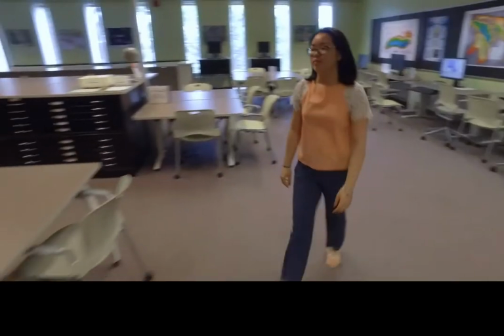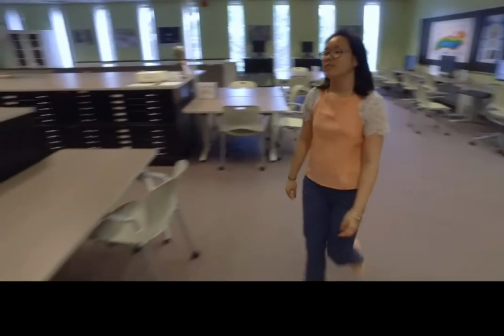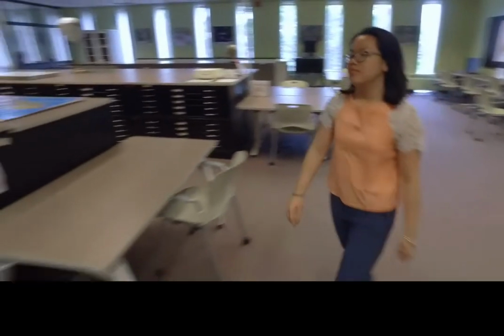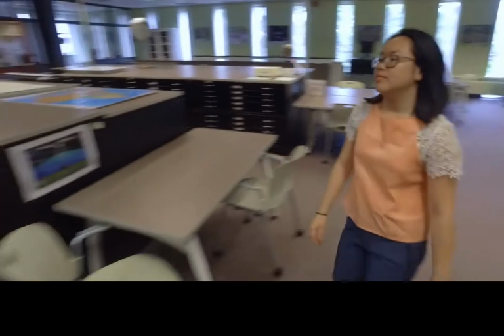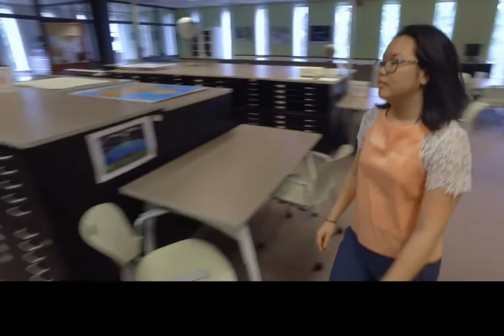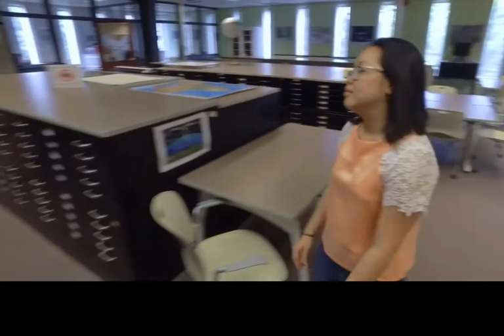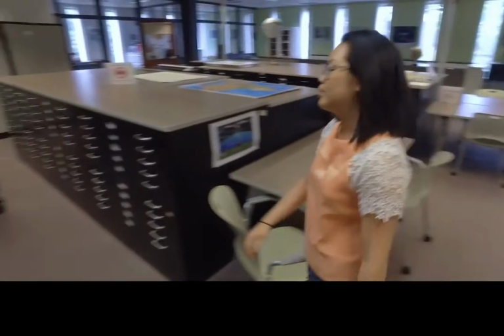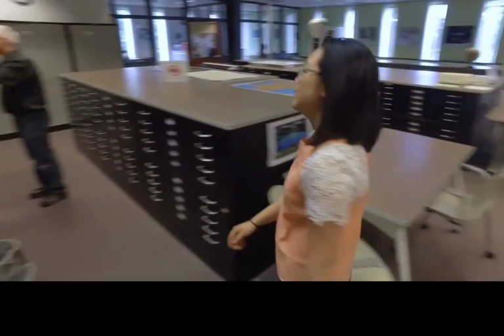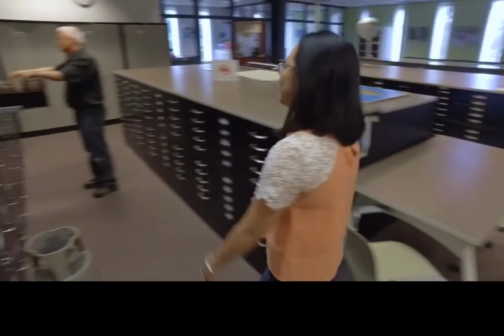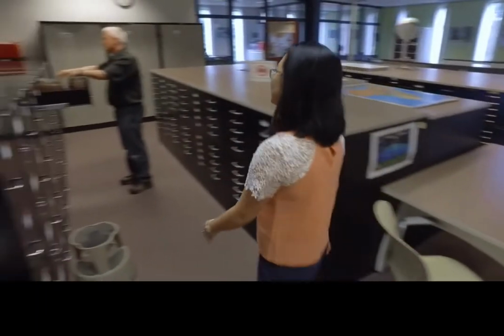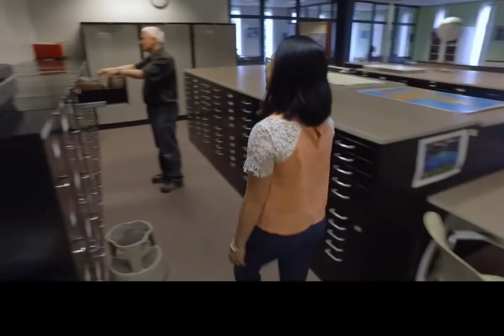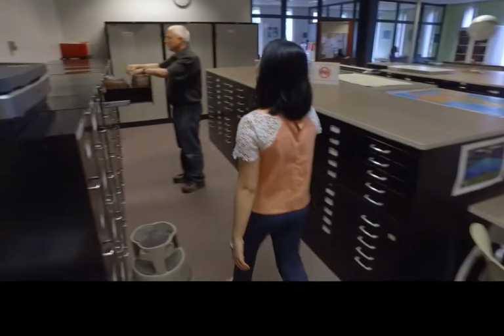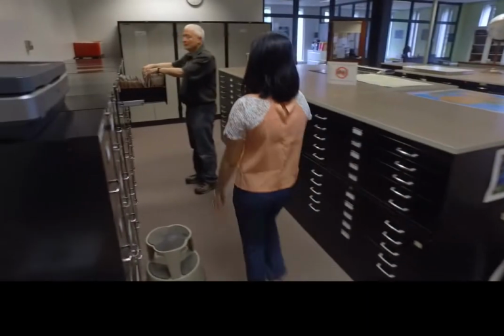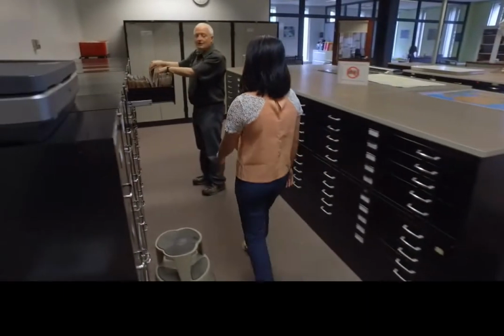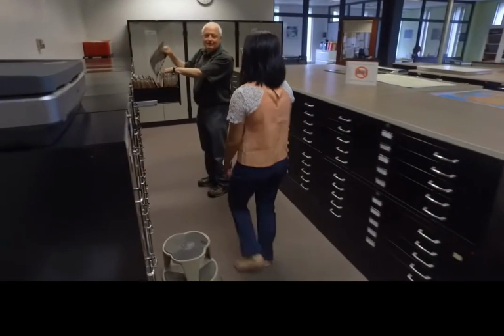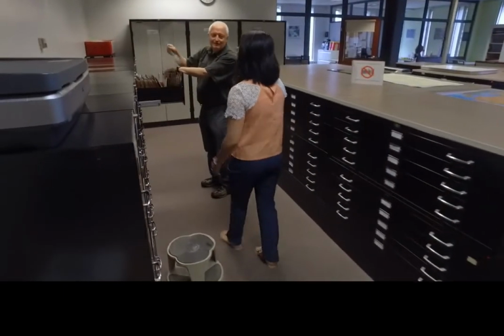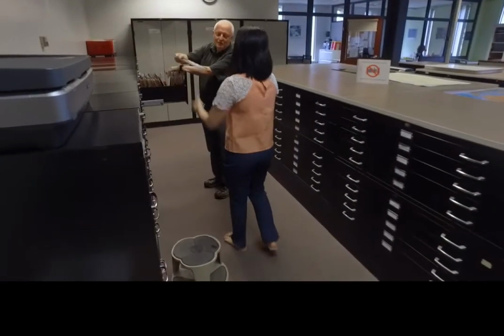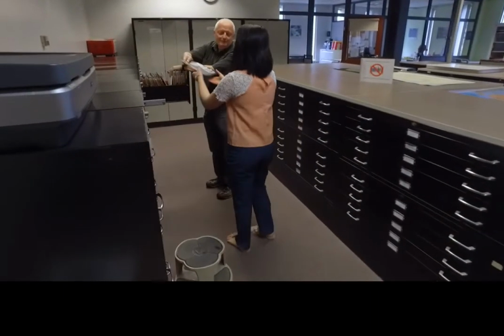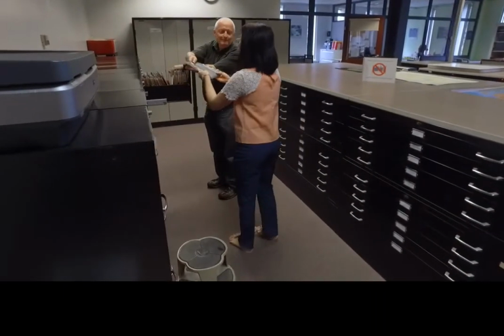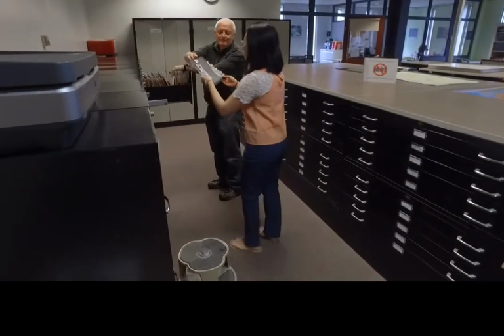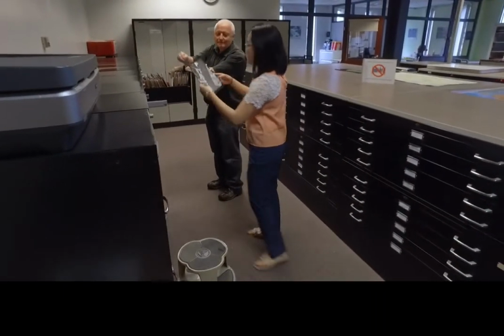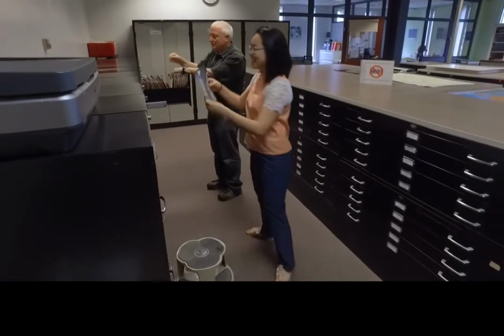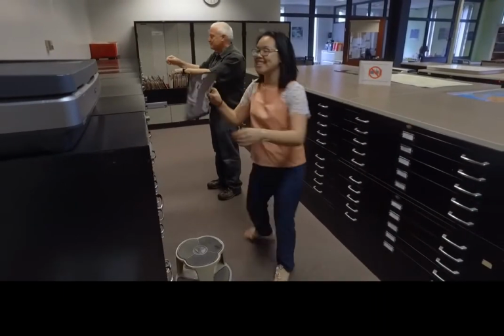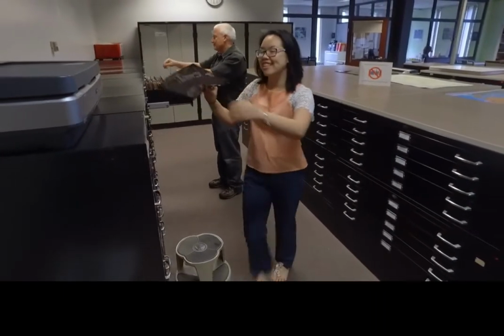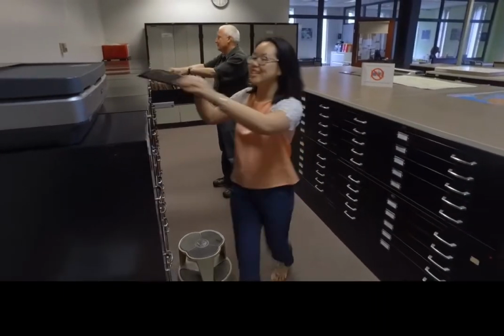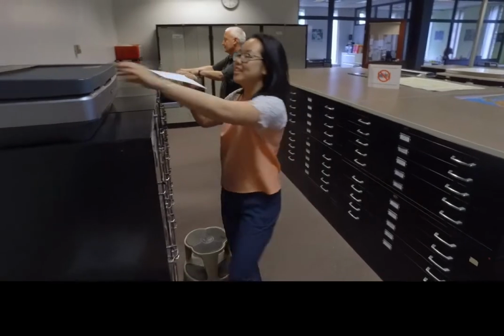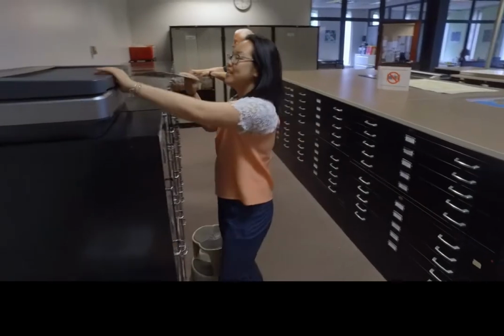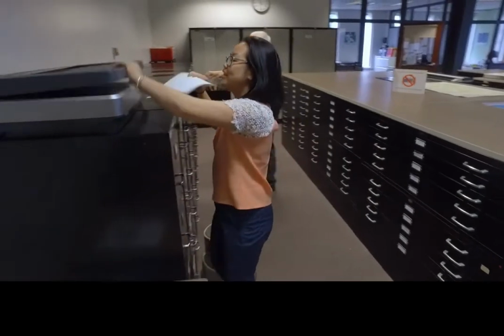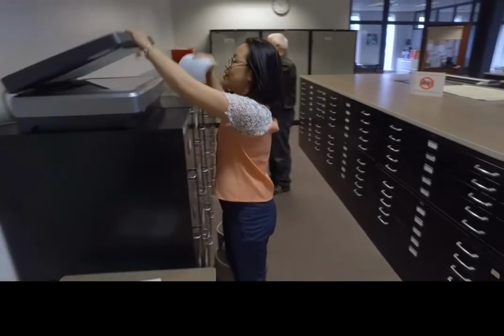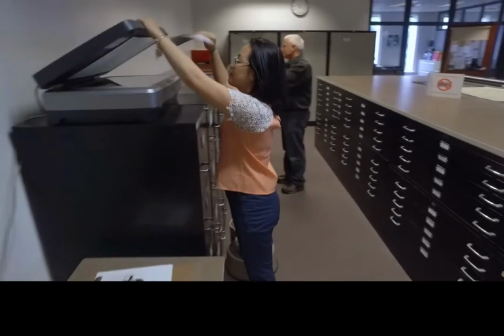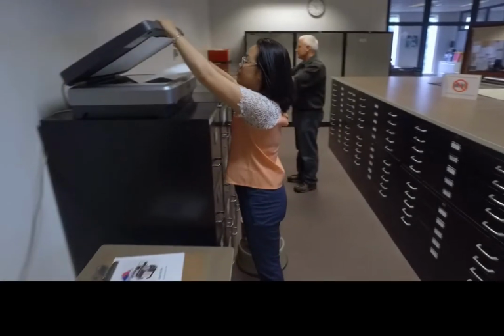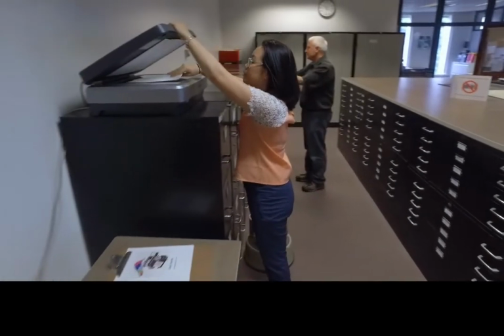Our staff will show you how to navigate our air photo collection, find the physical air photos in the cabinets, and scan or view them.